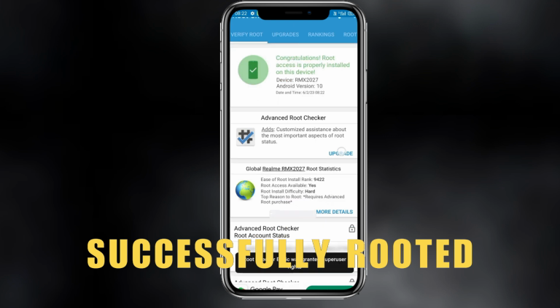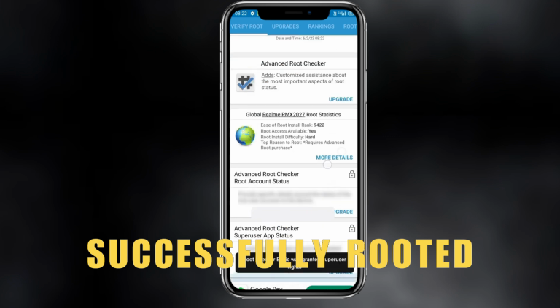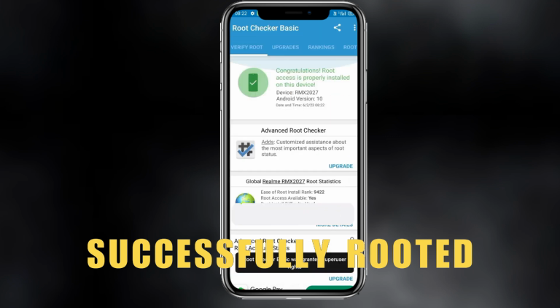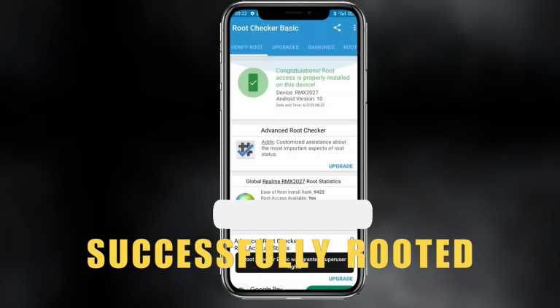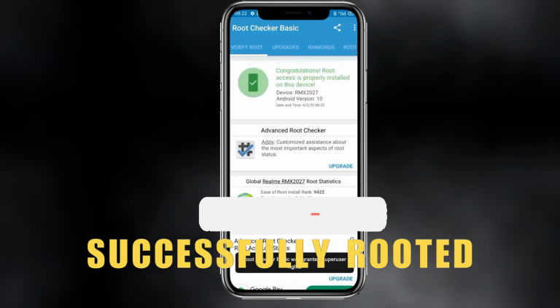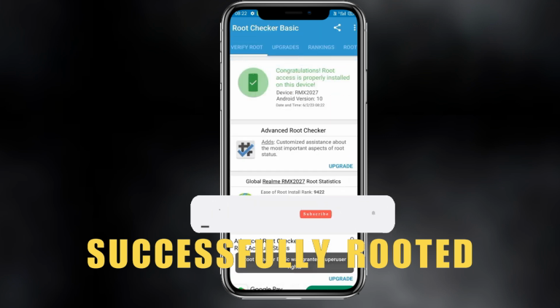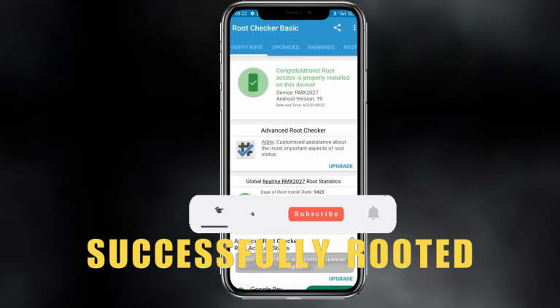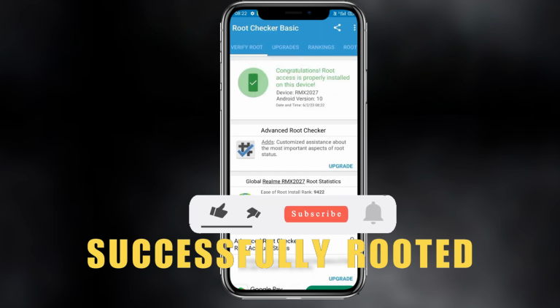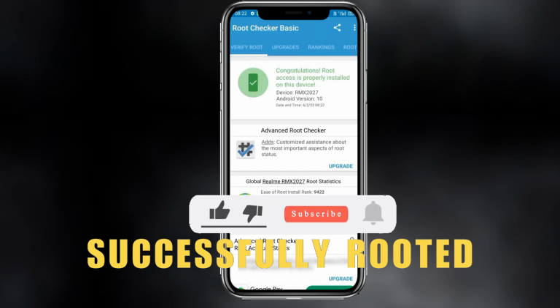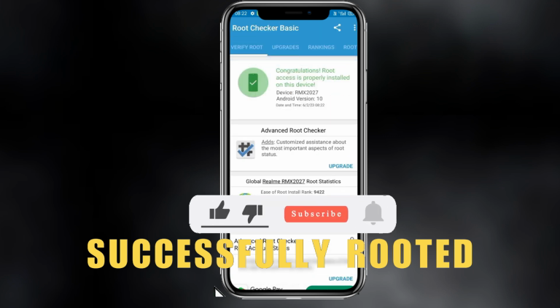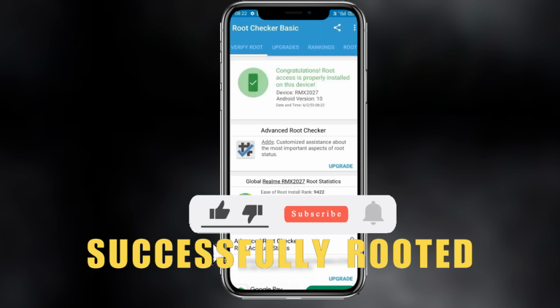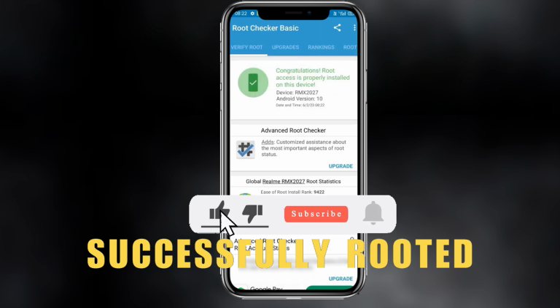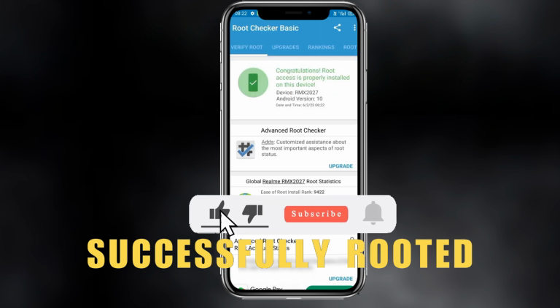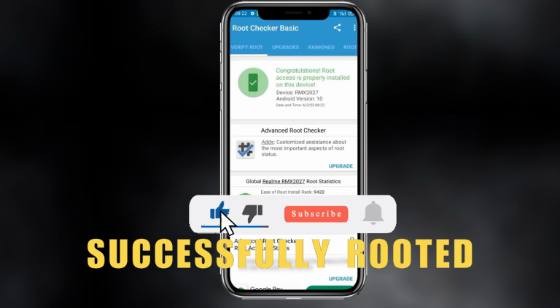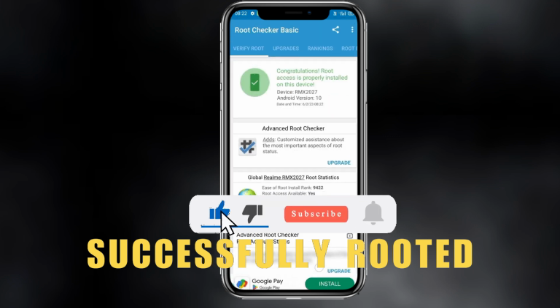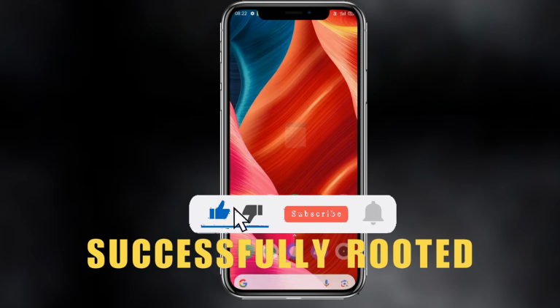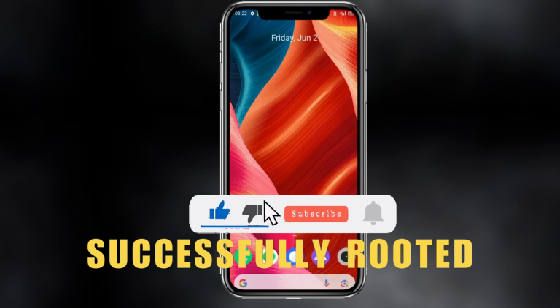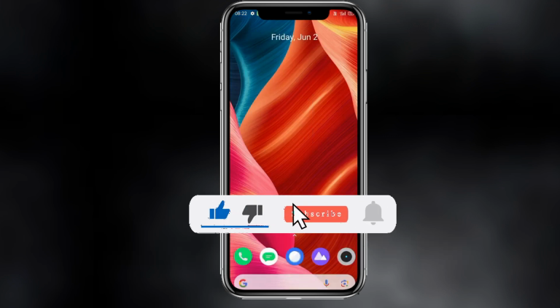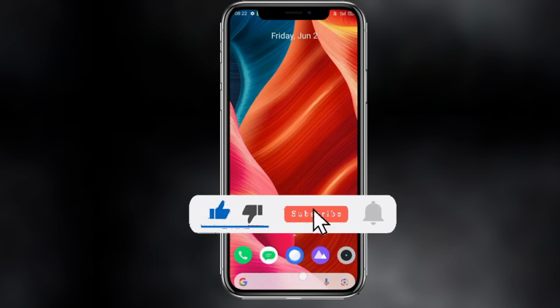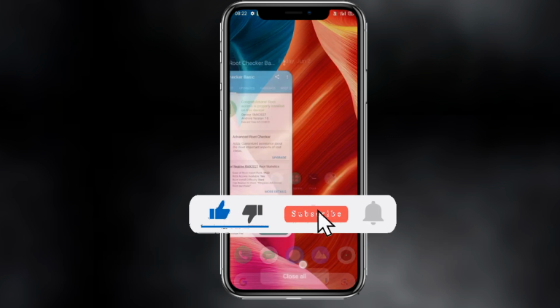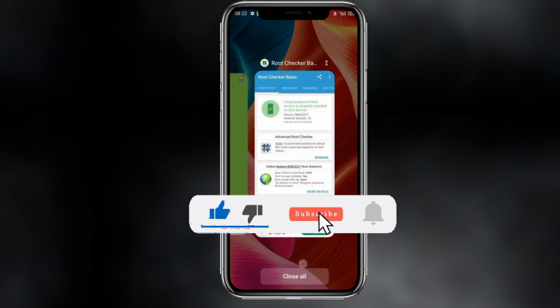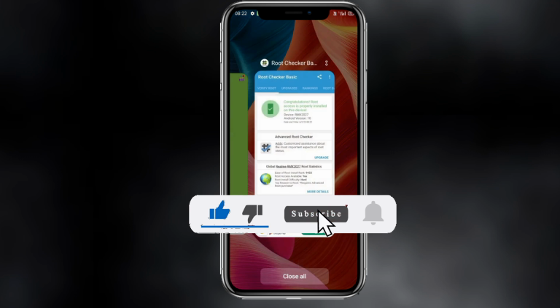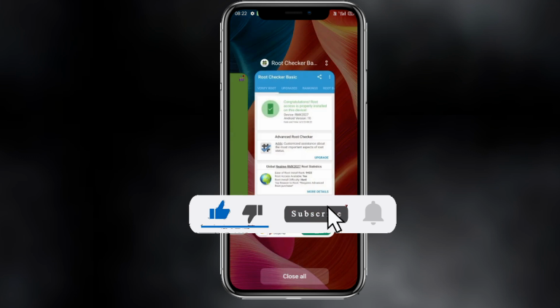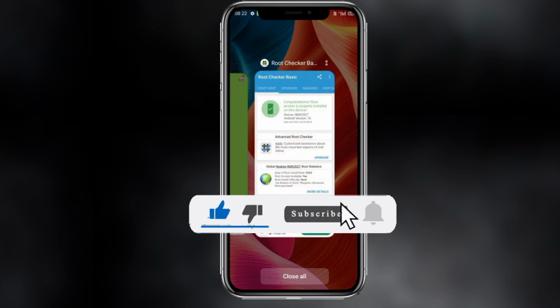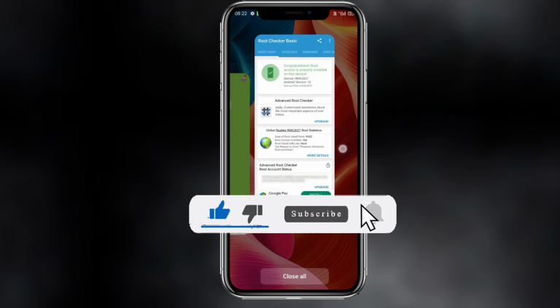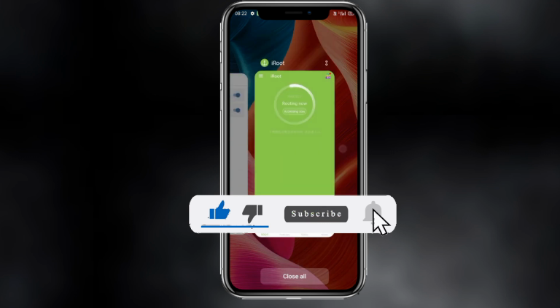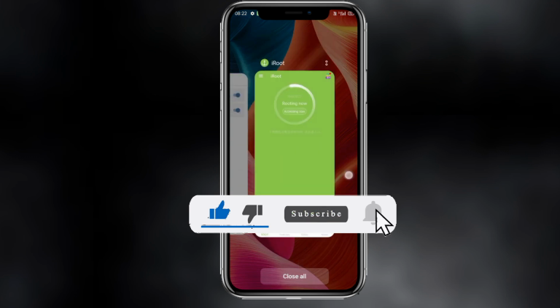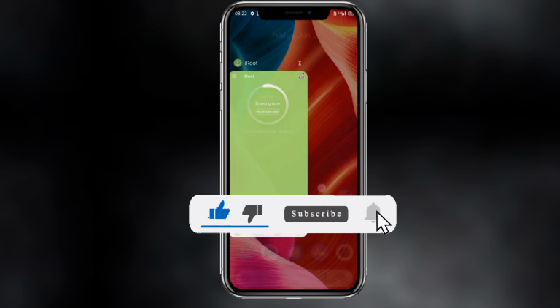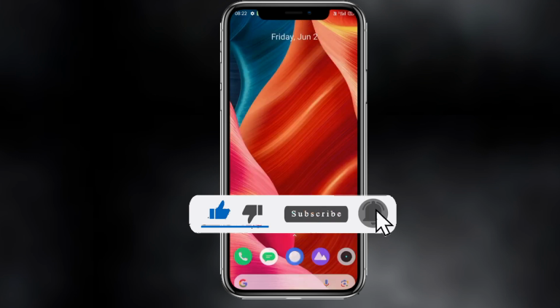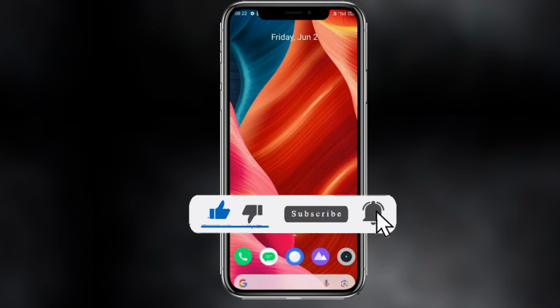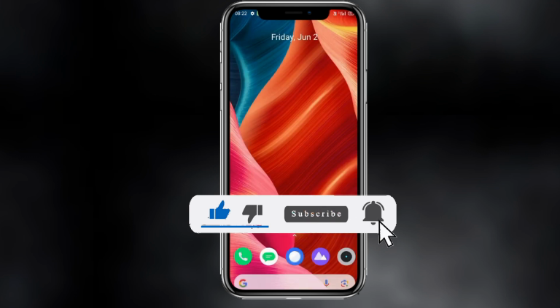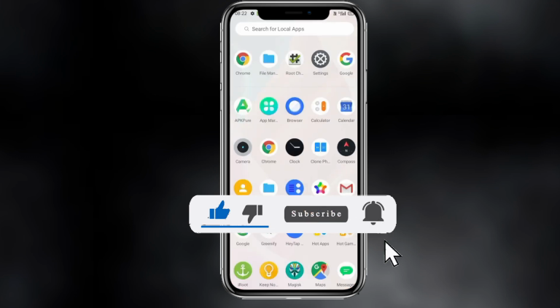This is the way how you can root Android. If this video helped, make sure to like the video, and if you're new here make sure to hit subscribe. I'll see you in the next video.